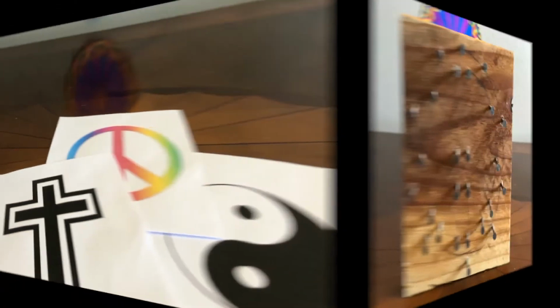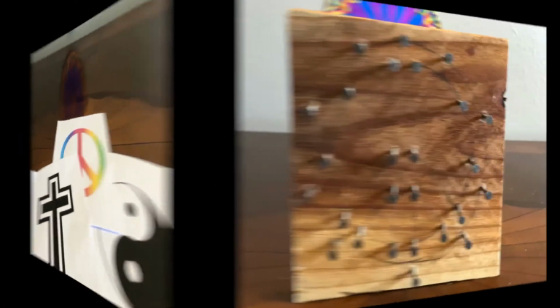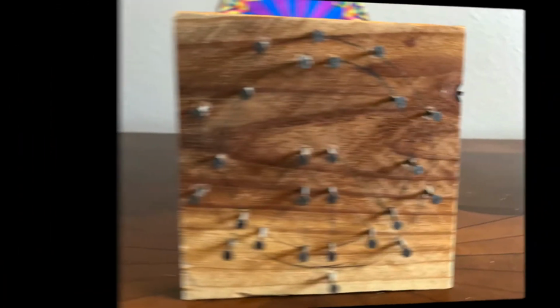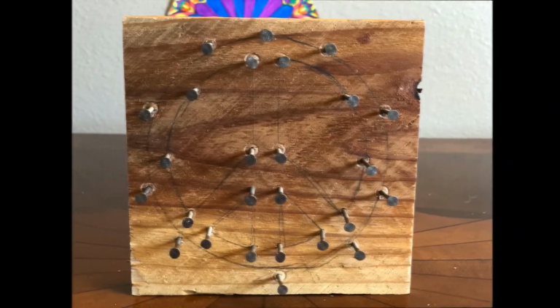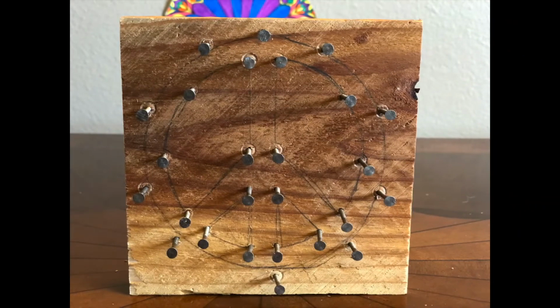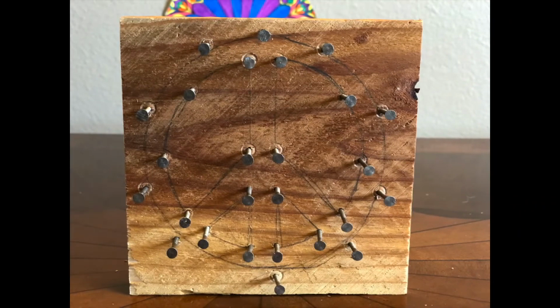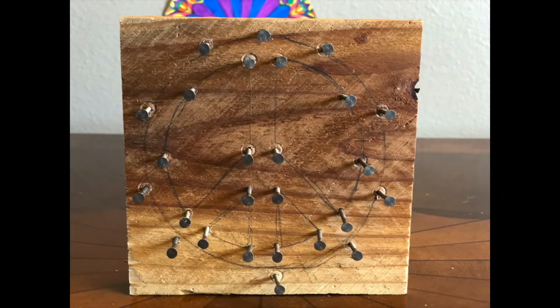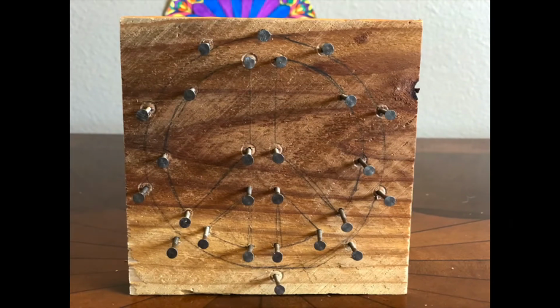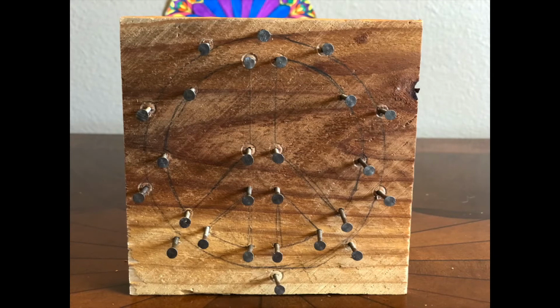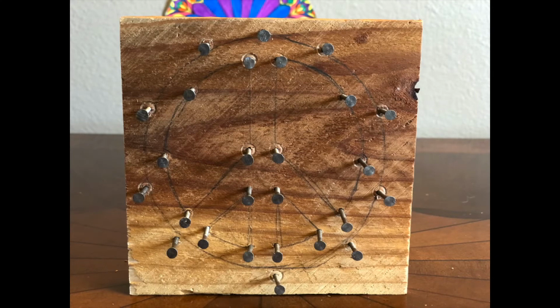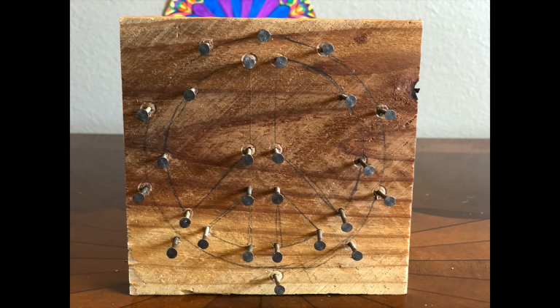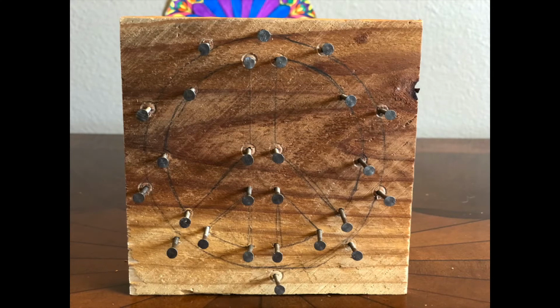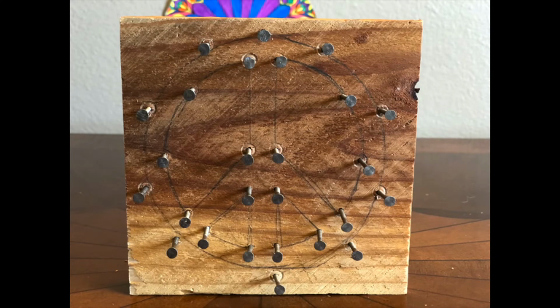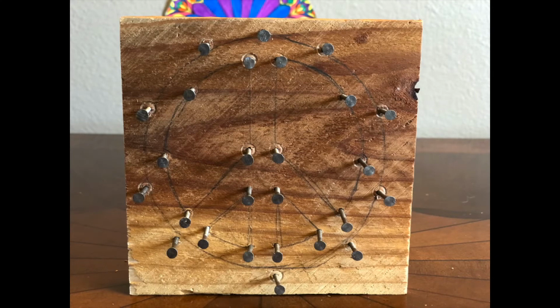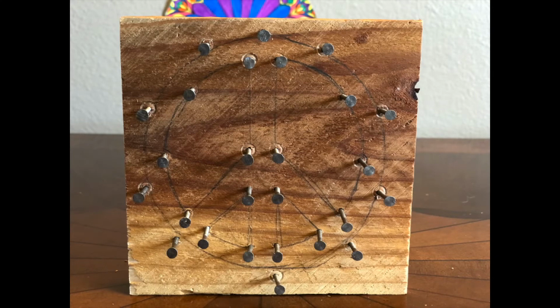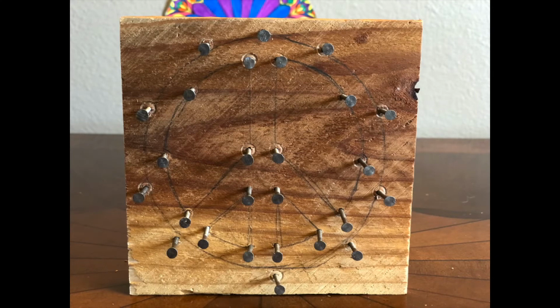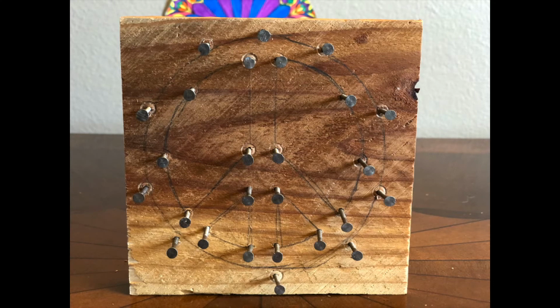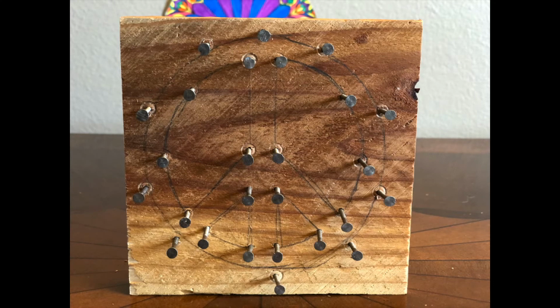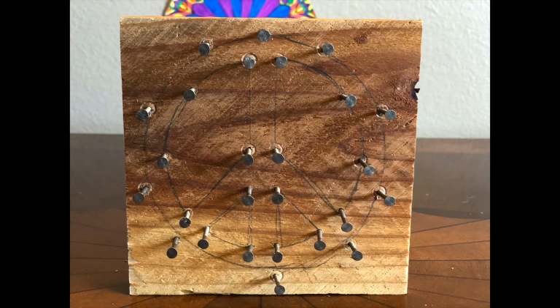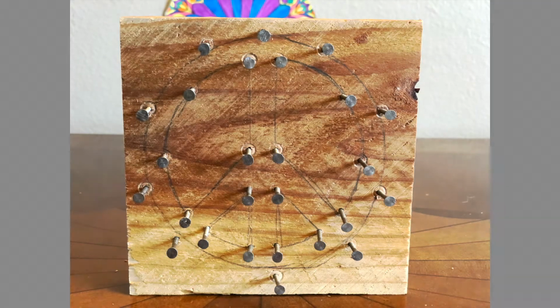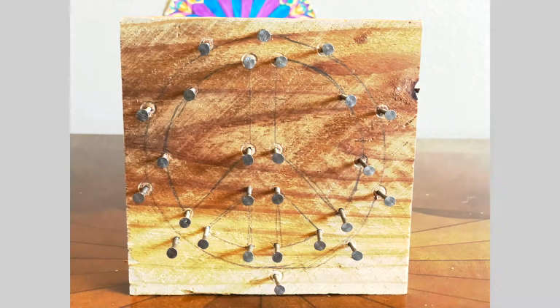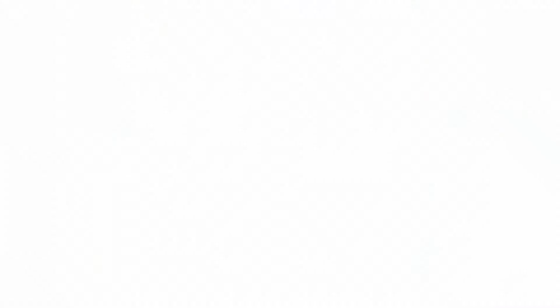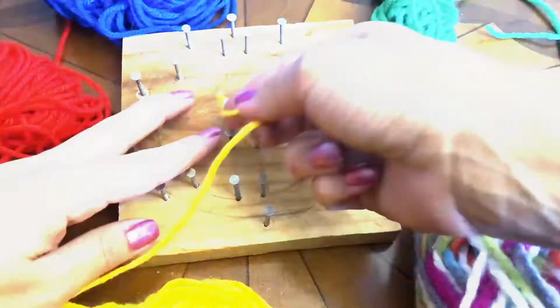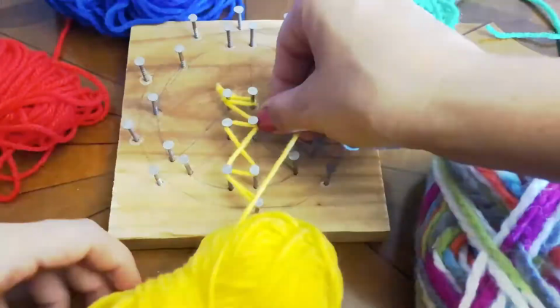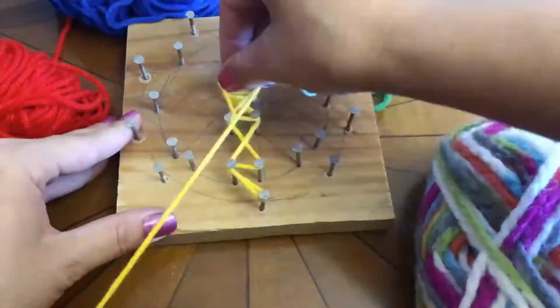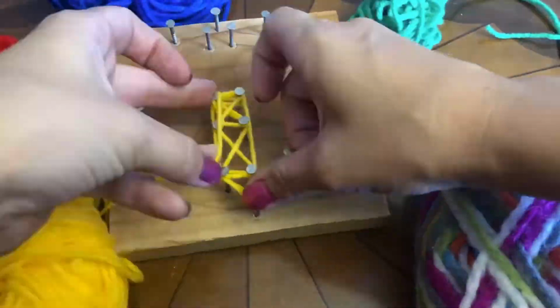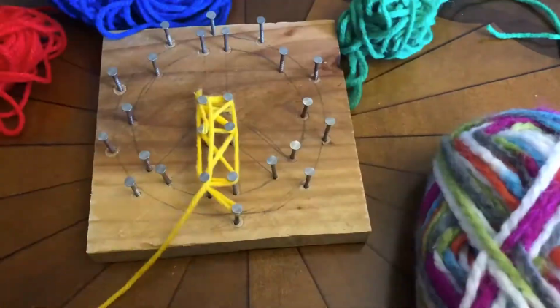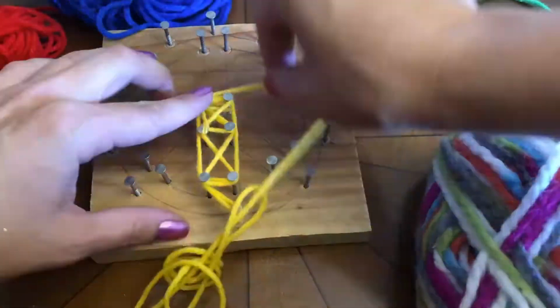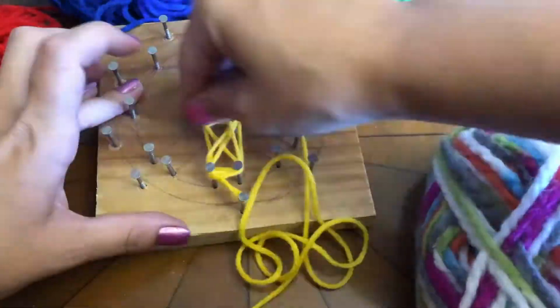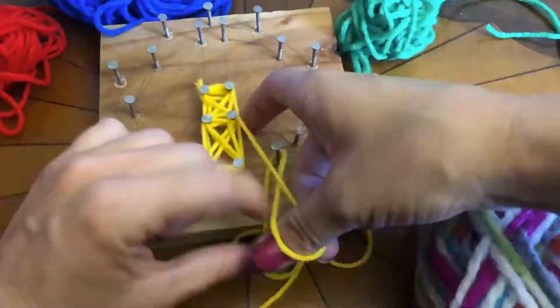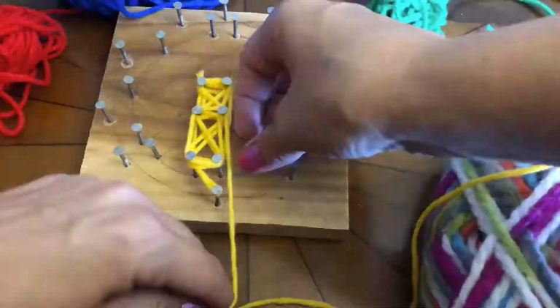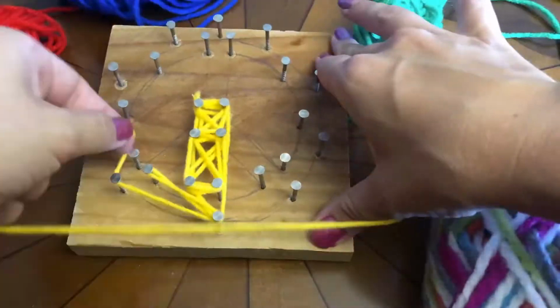Trace your prints, and then hammer in your nails, and then let's get stringing.